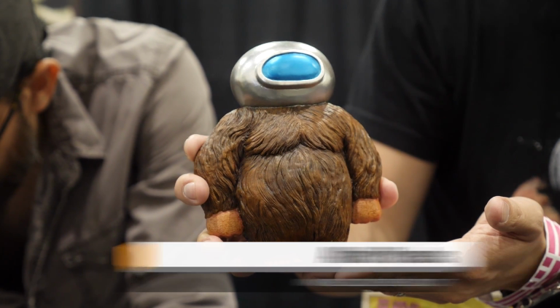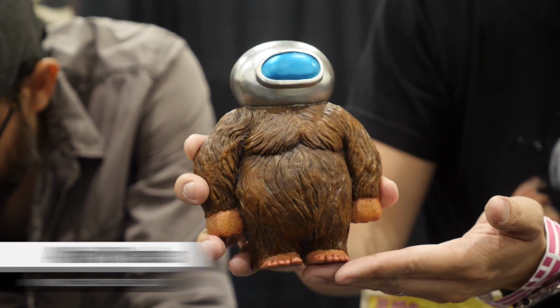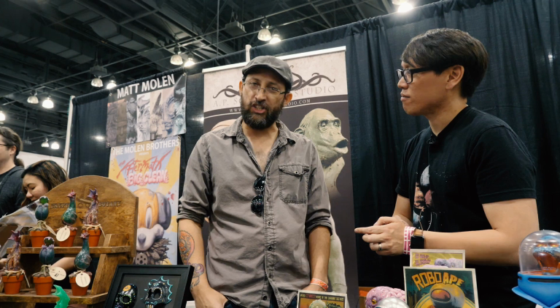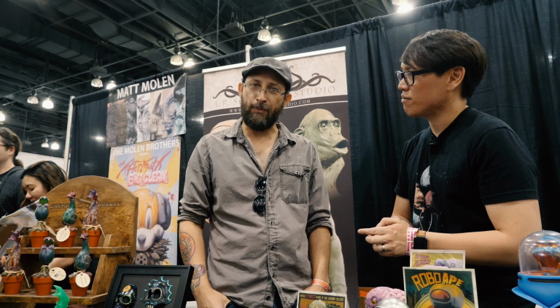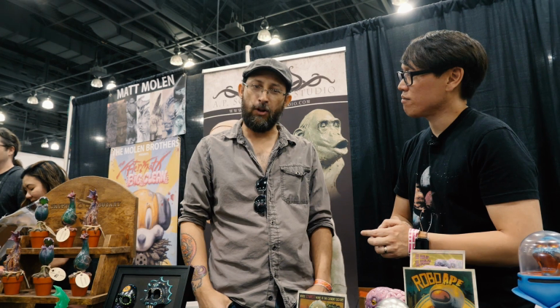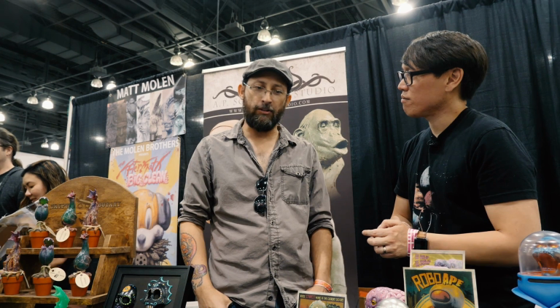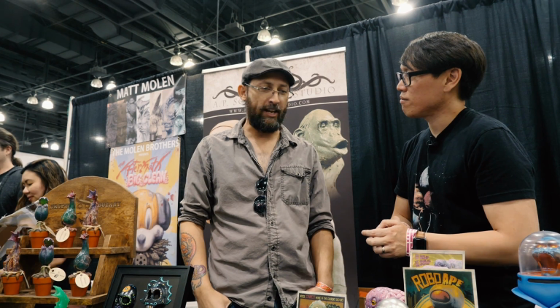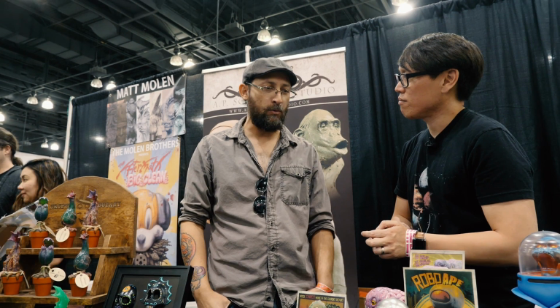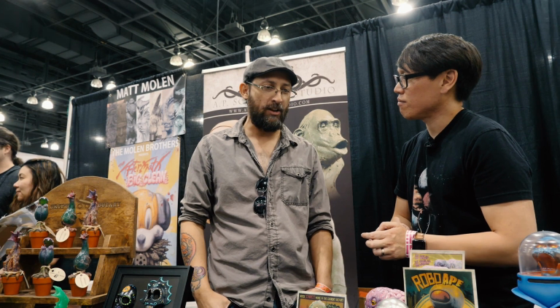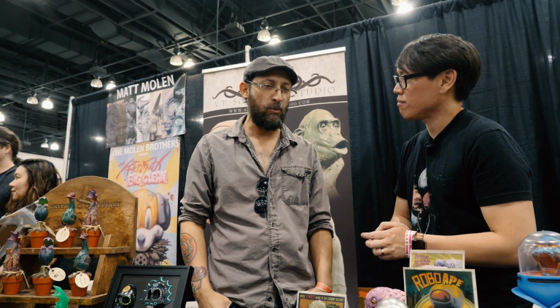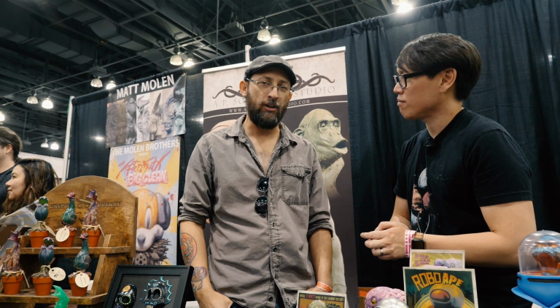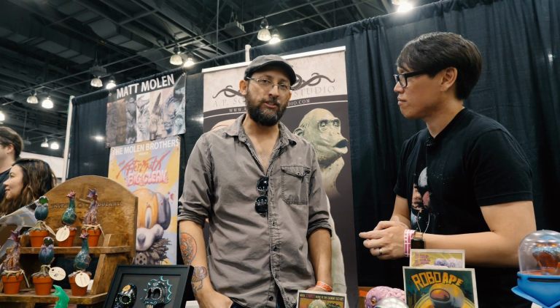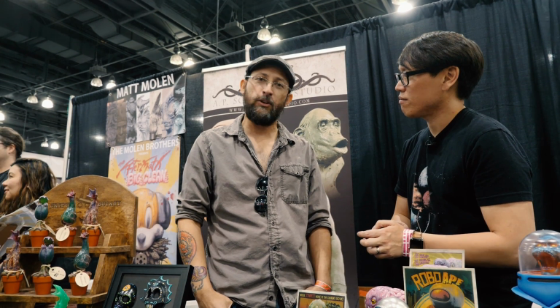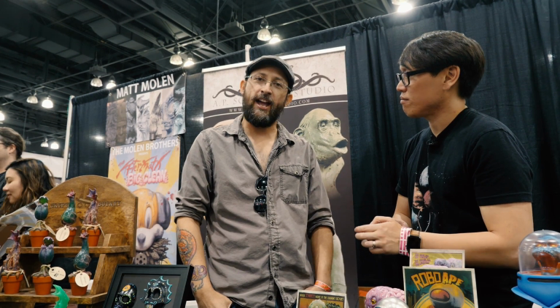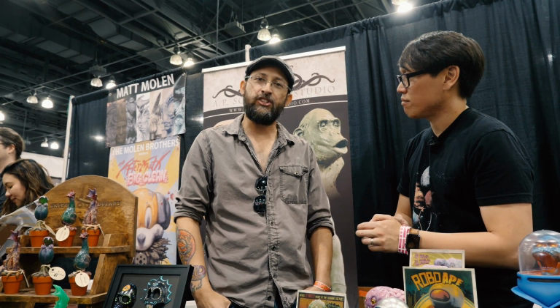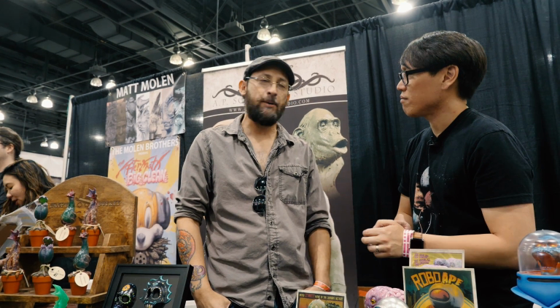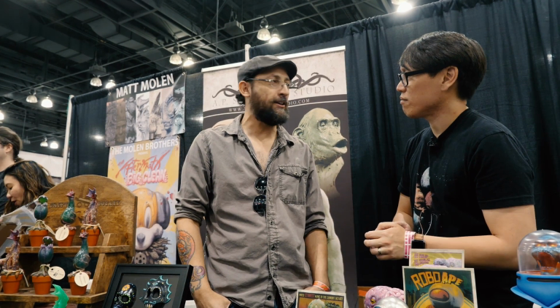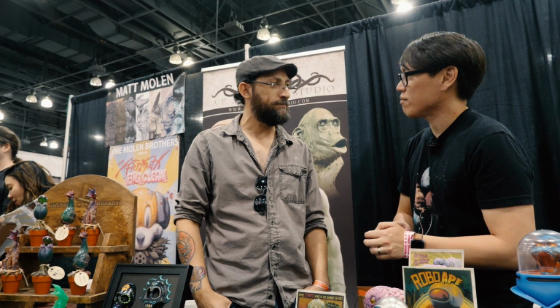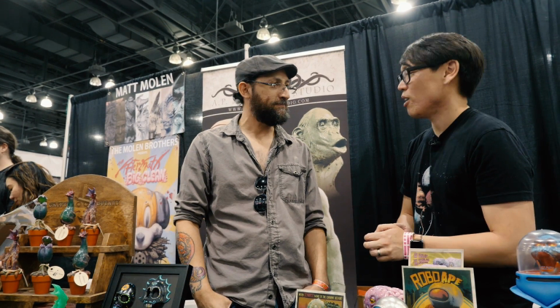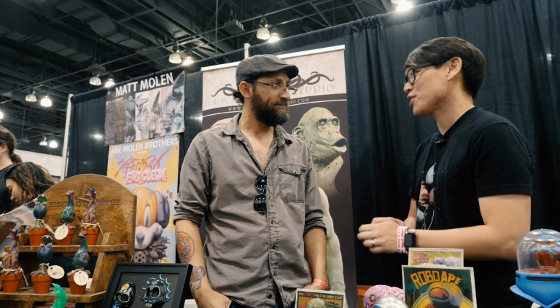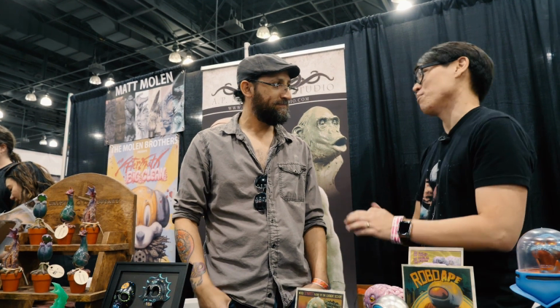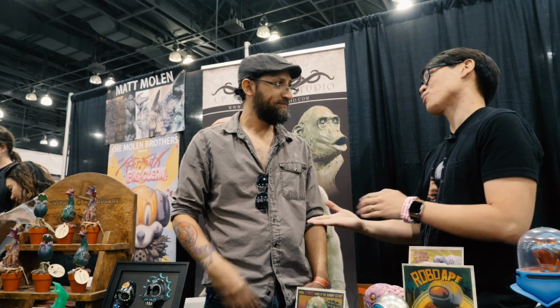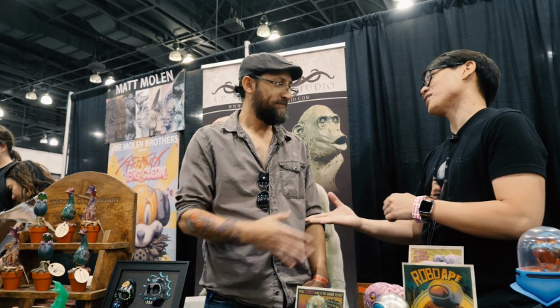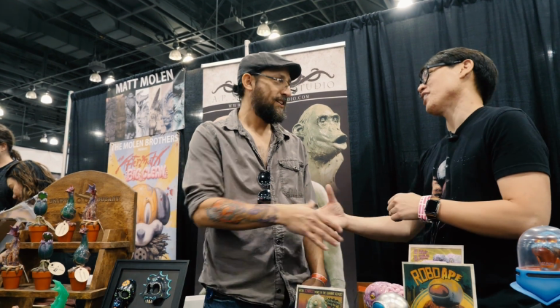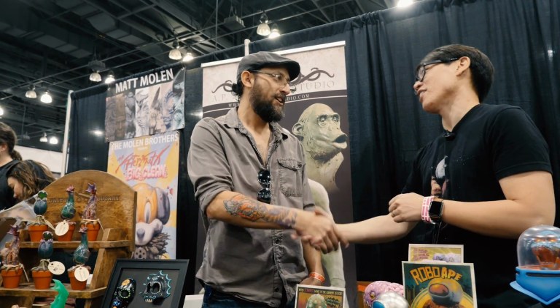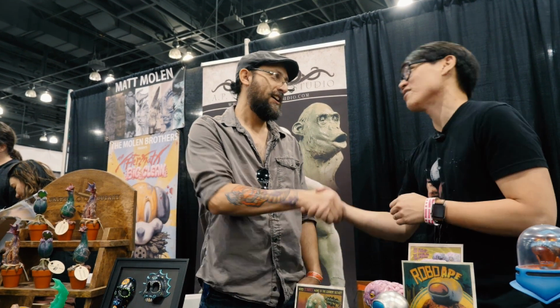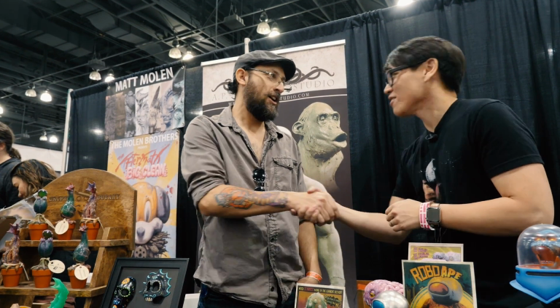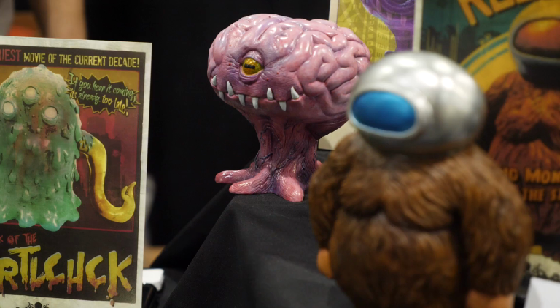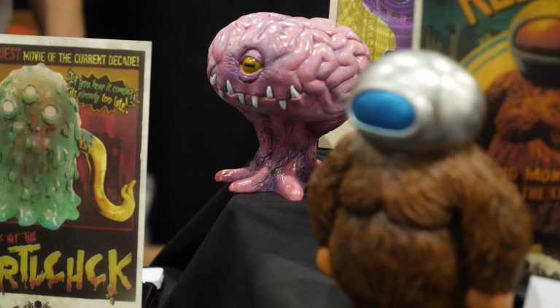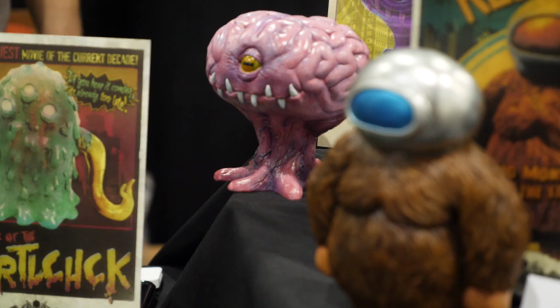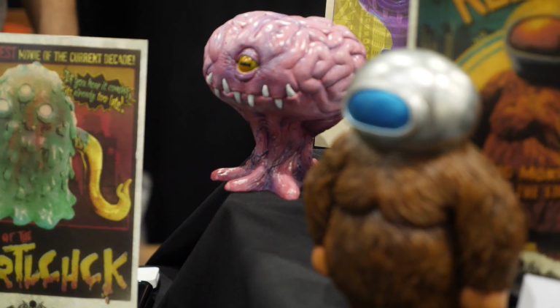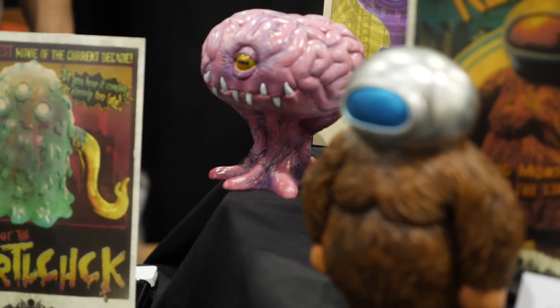He ships all around the world, so check them out. Awesome — great to see you here. Always a pleasure.